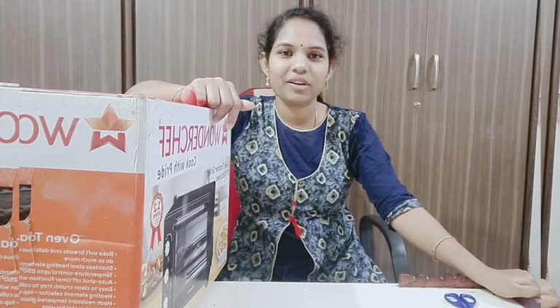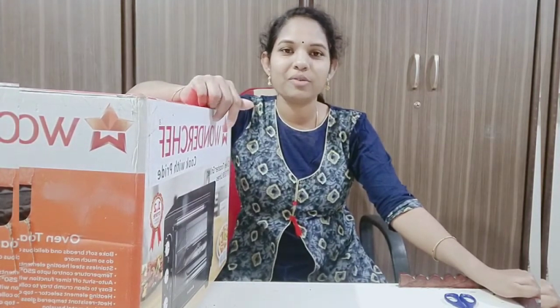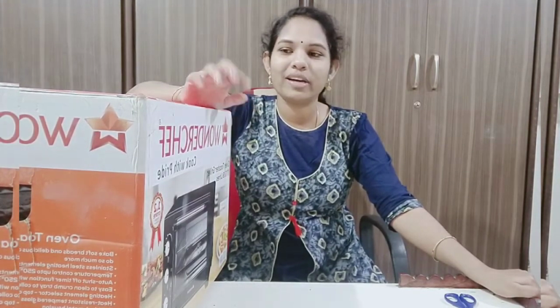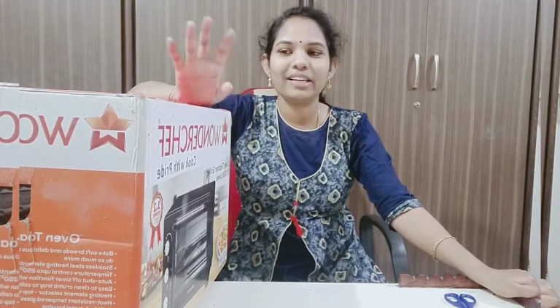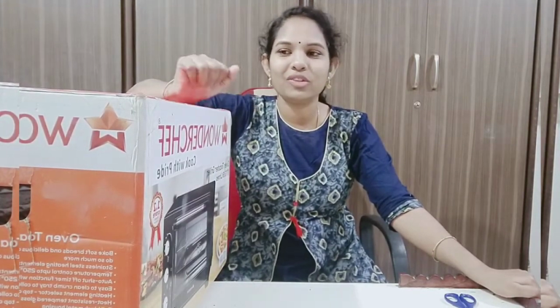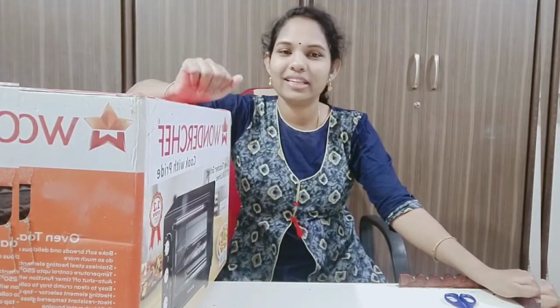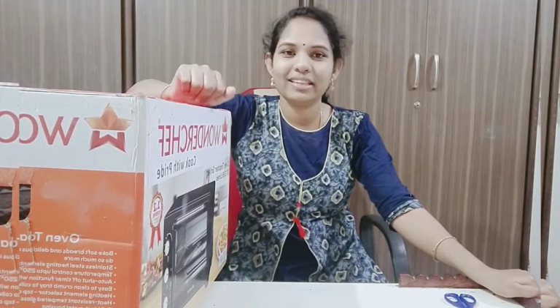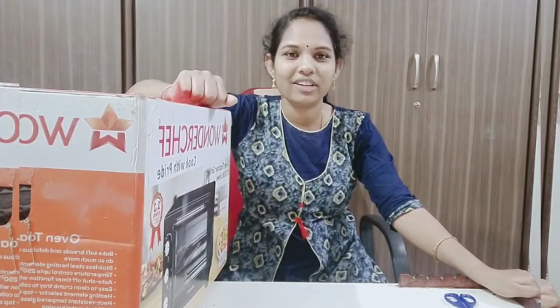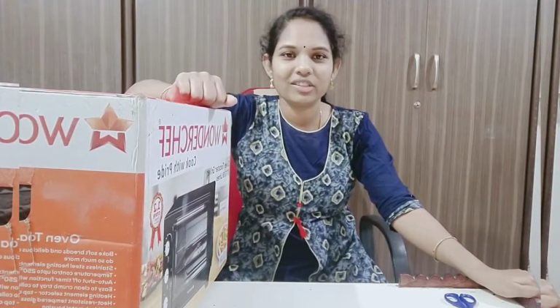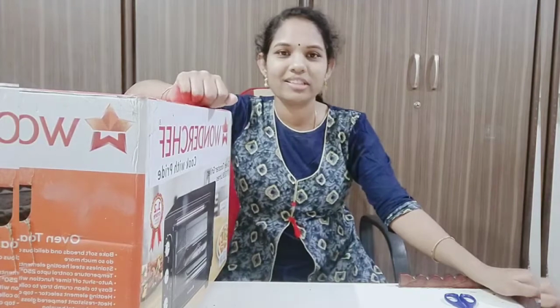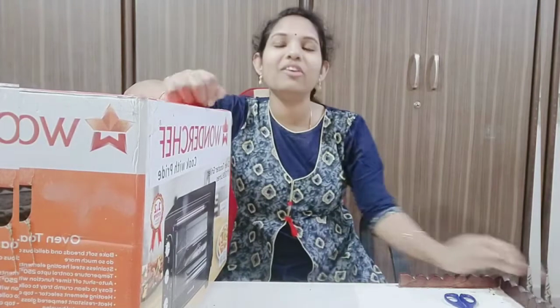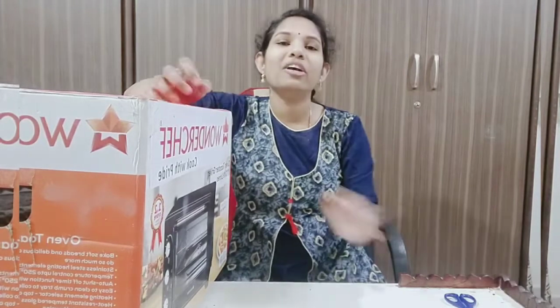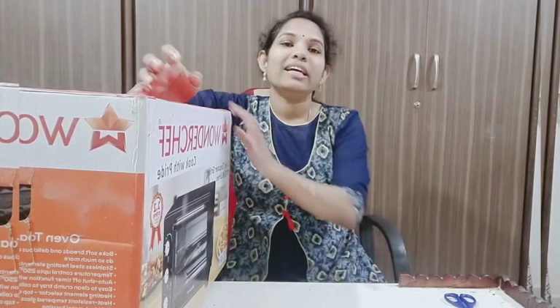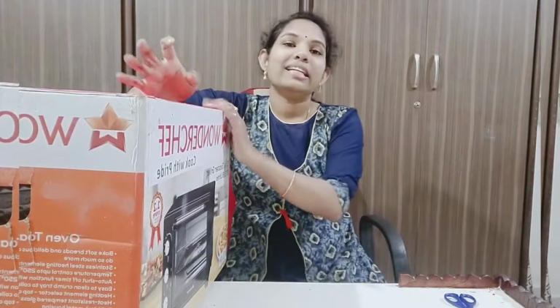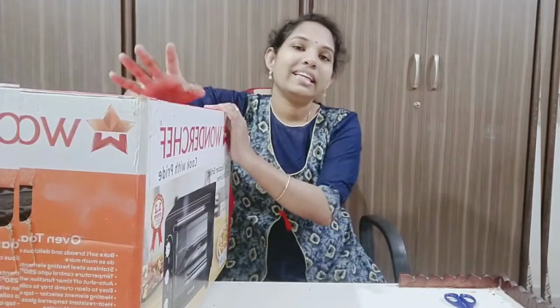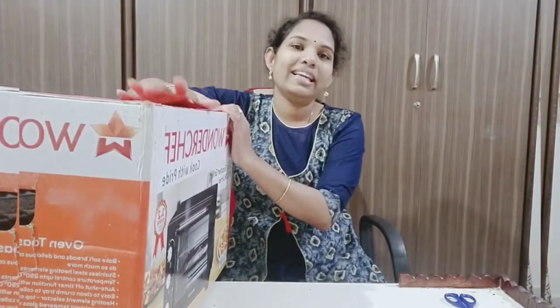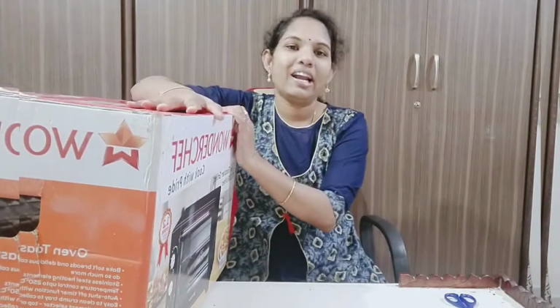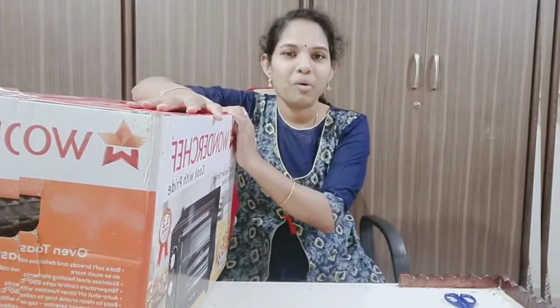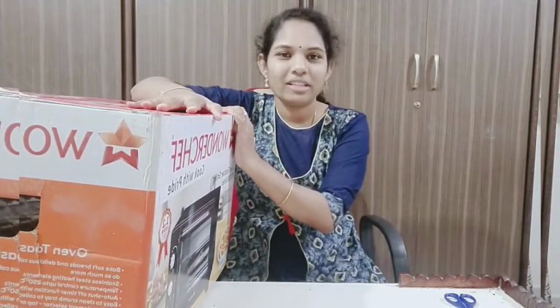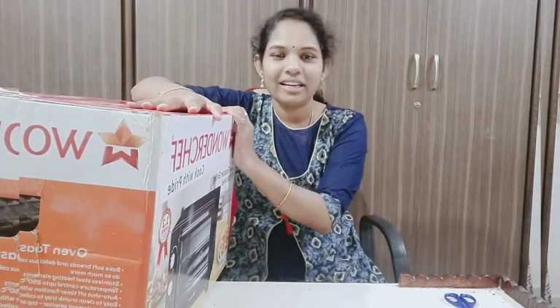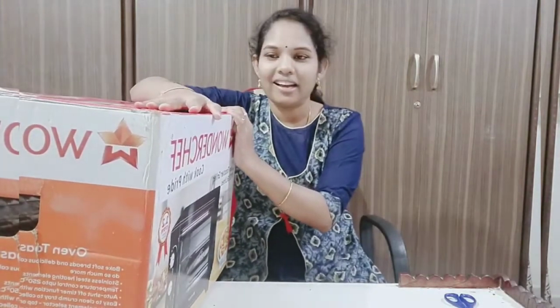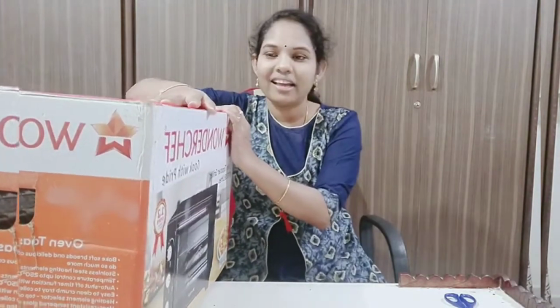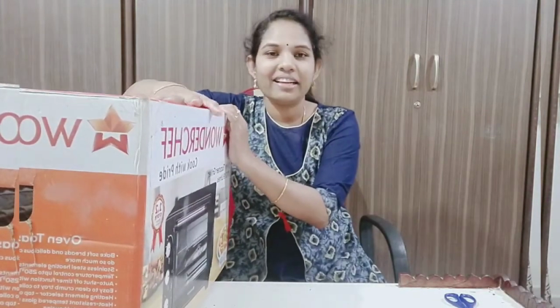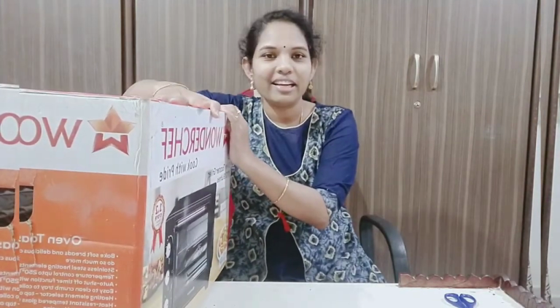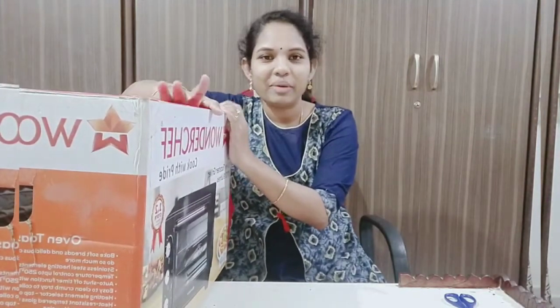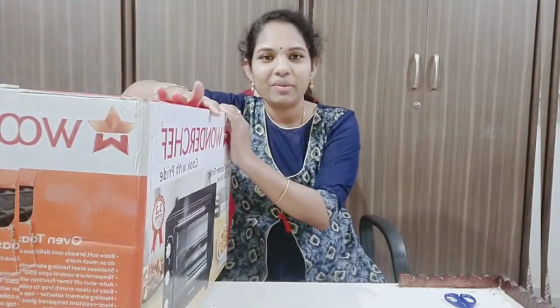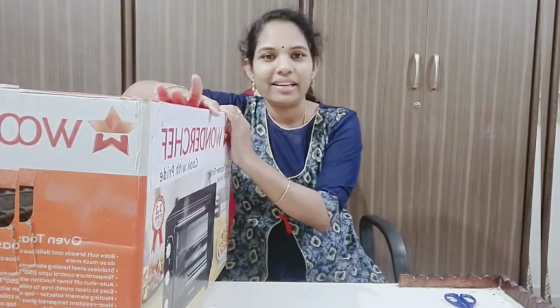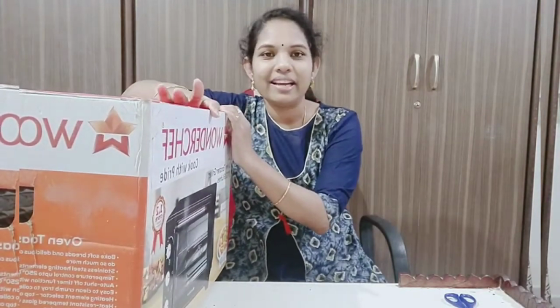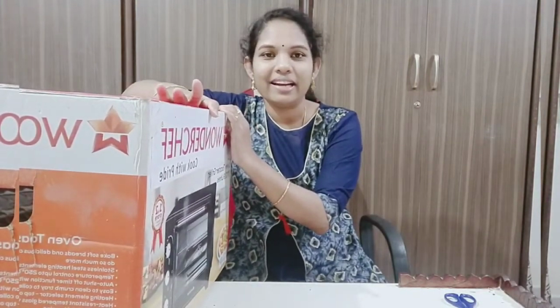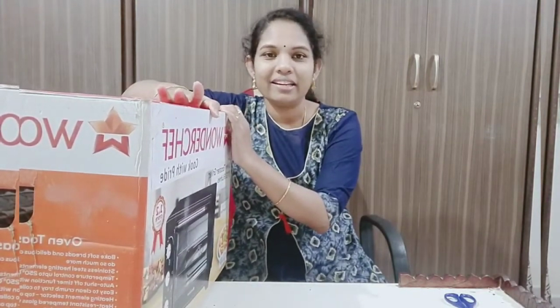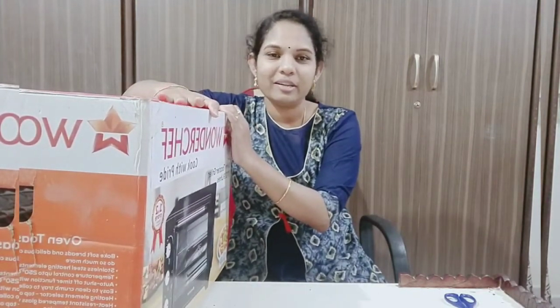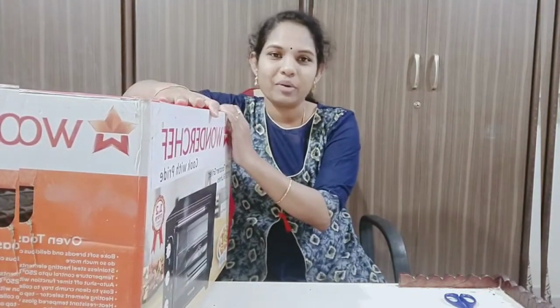Today I am going to show you the delivery of this product. I am going to show you the unboxing of this product.